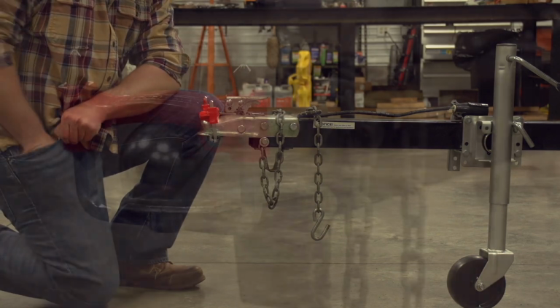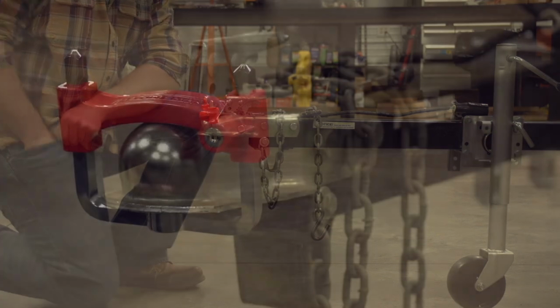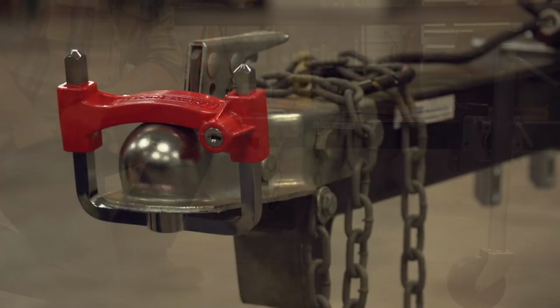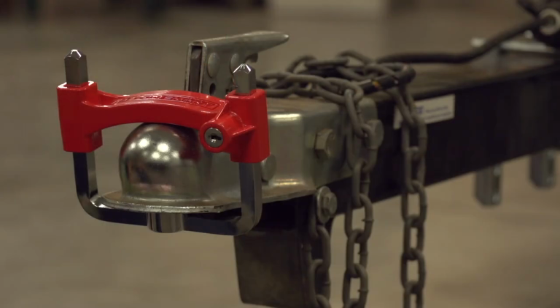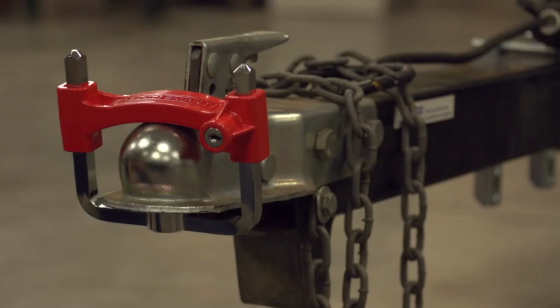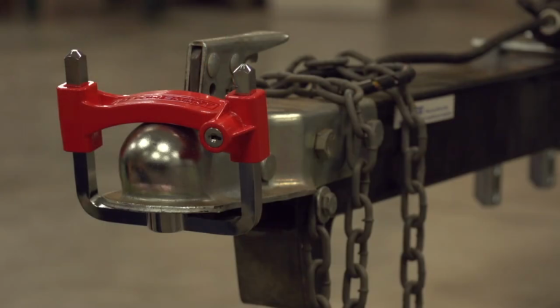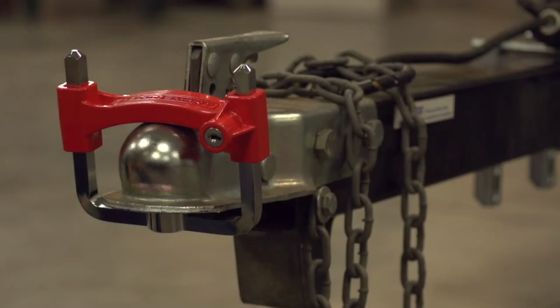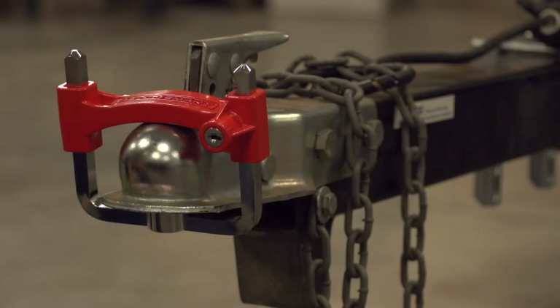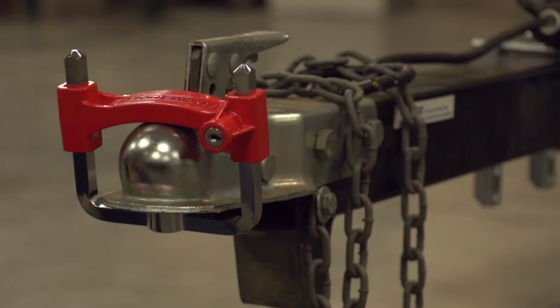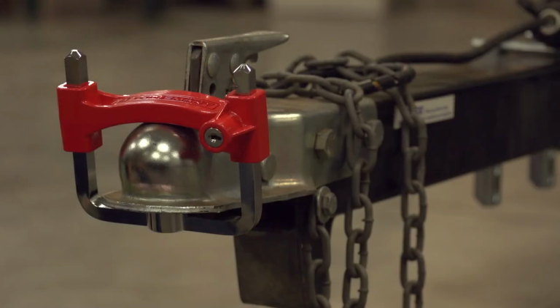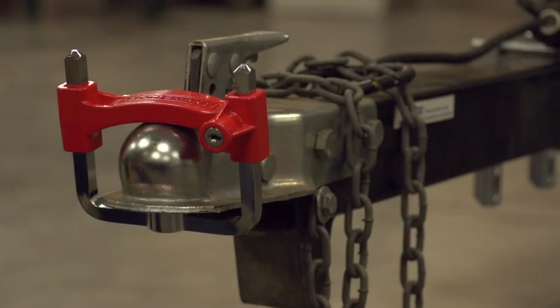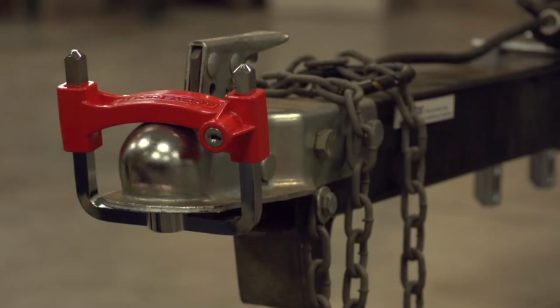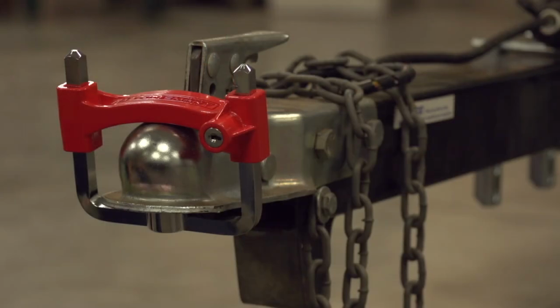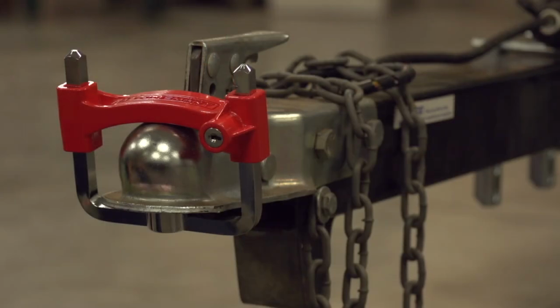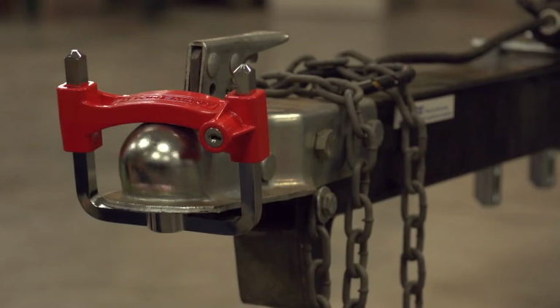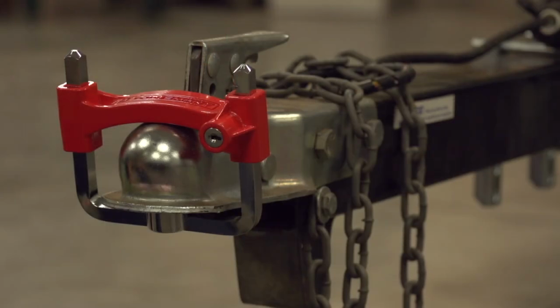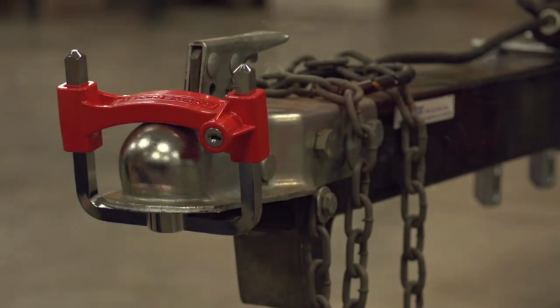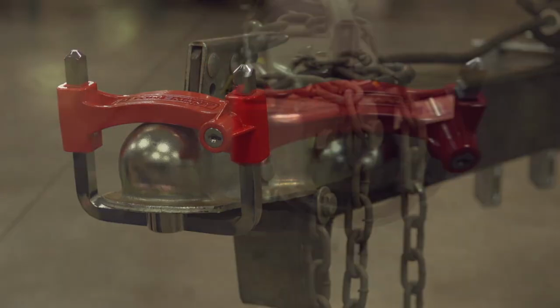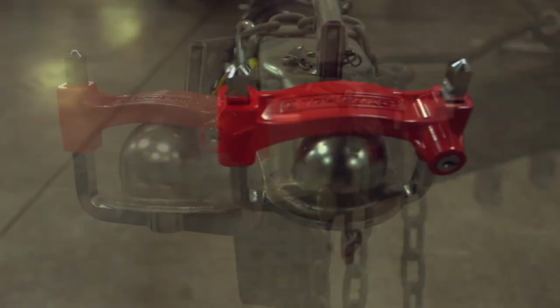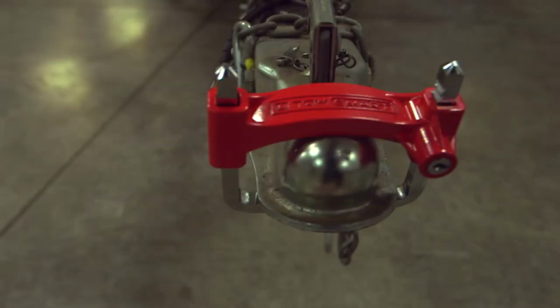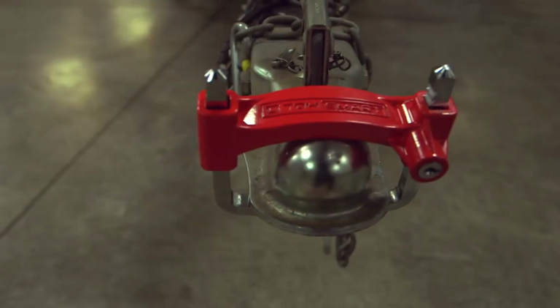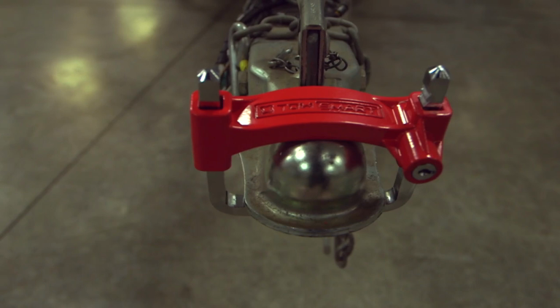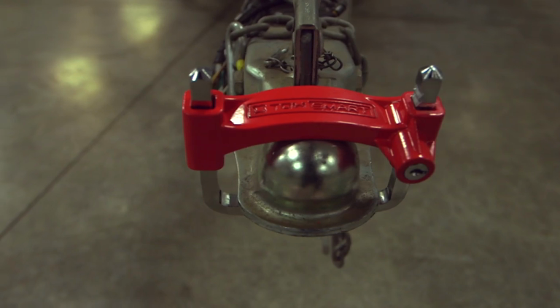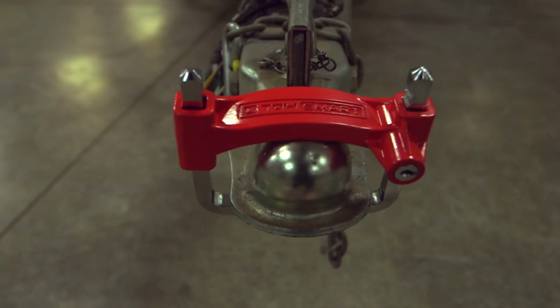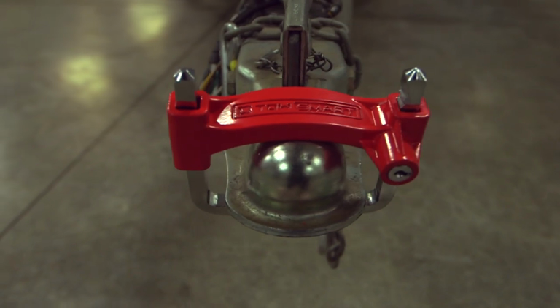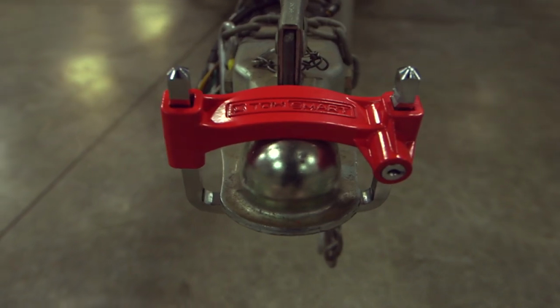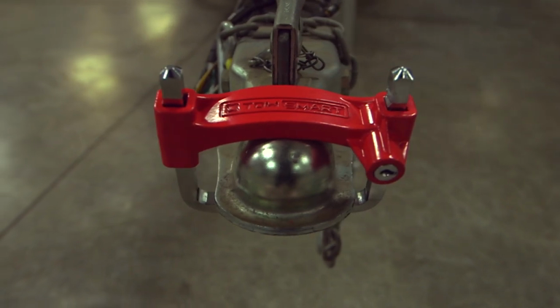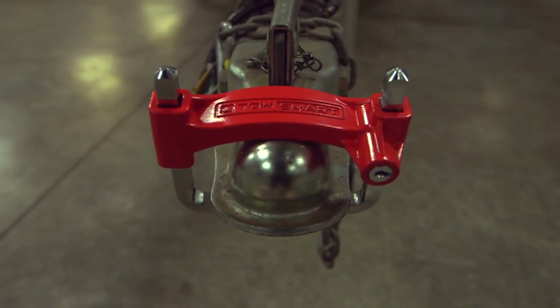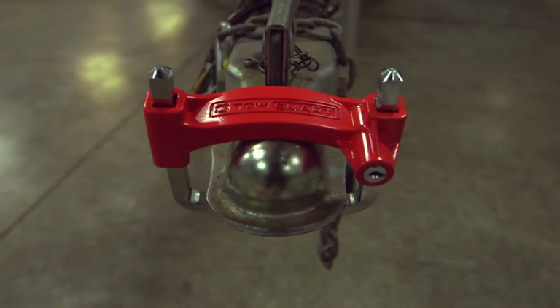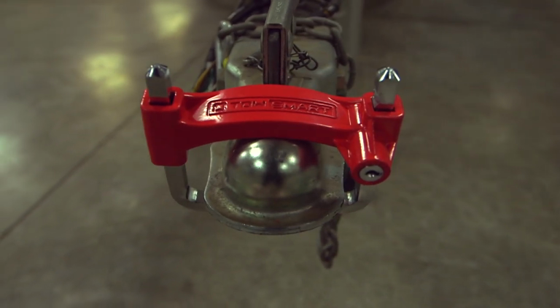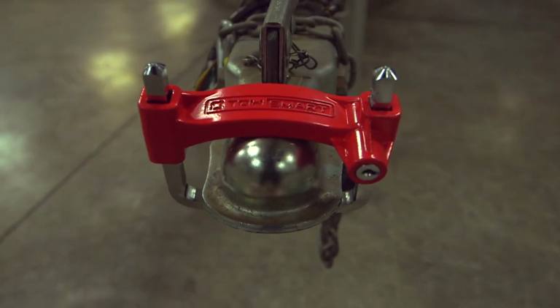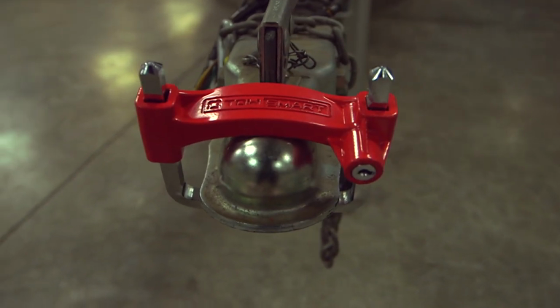With this unique Towsmart coupler design, you can safely store your trailer with maximum protection.